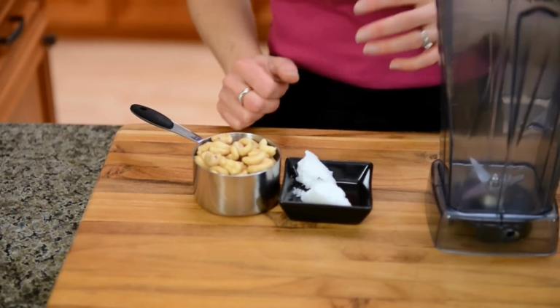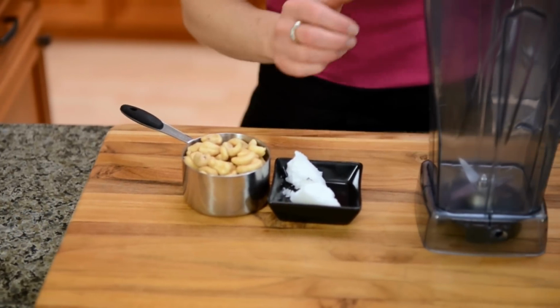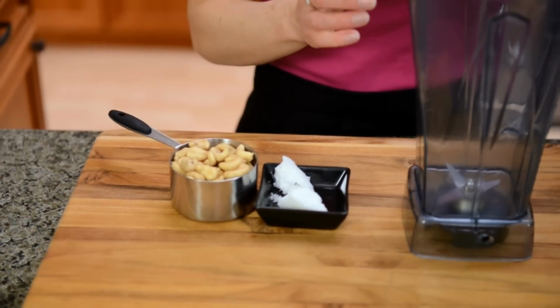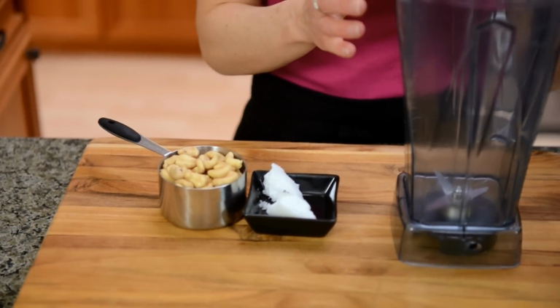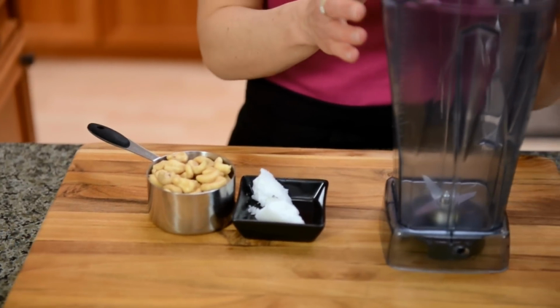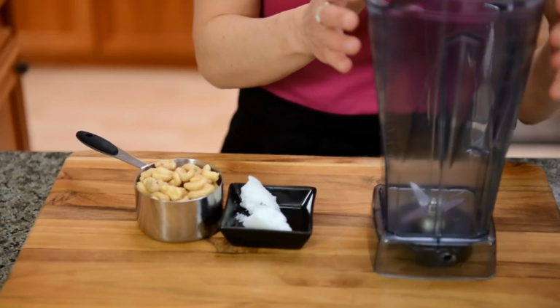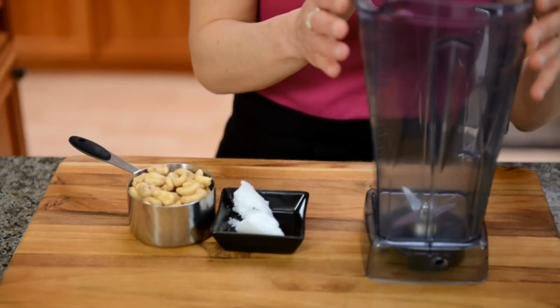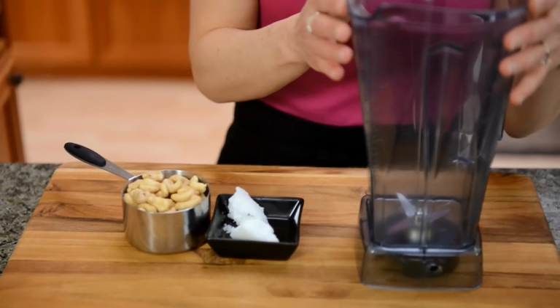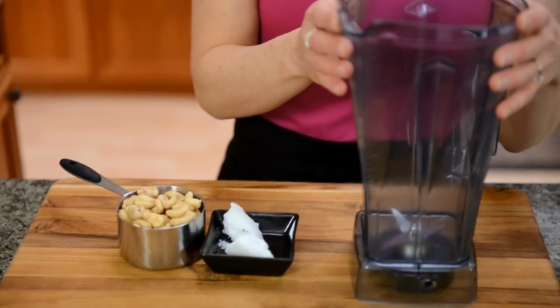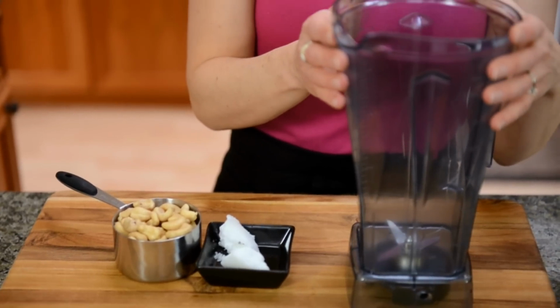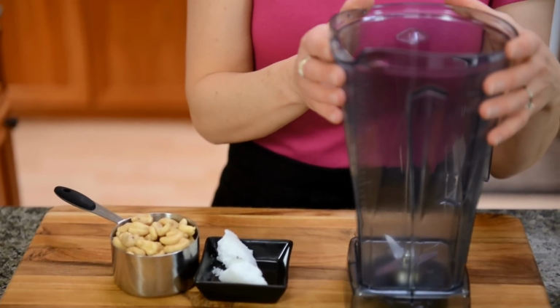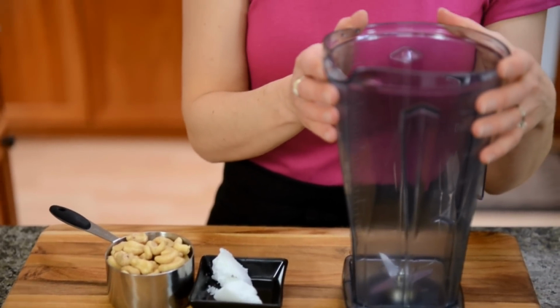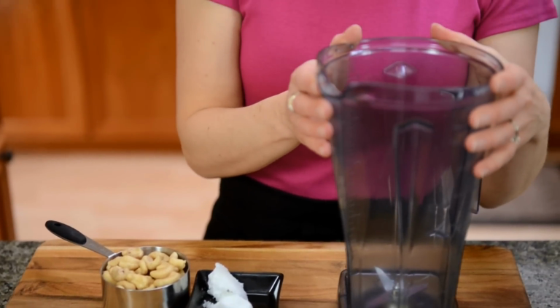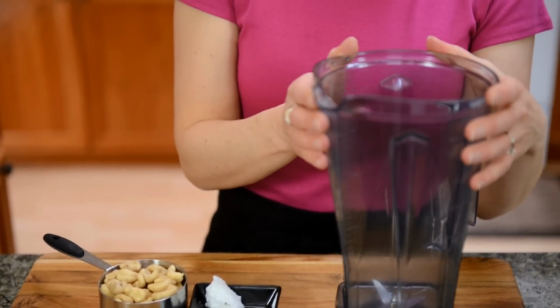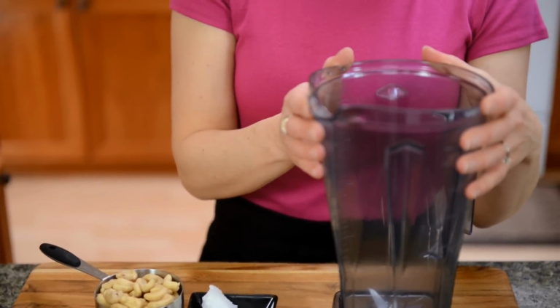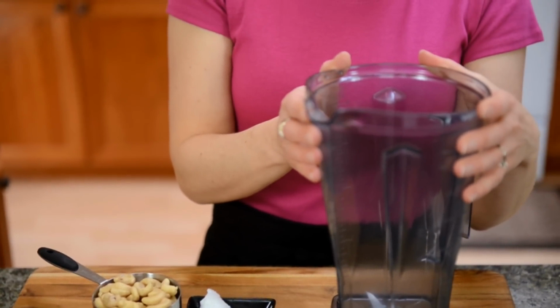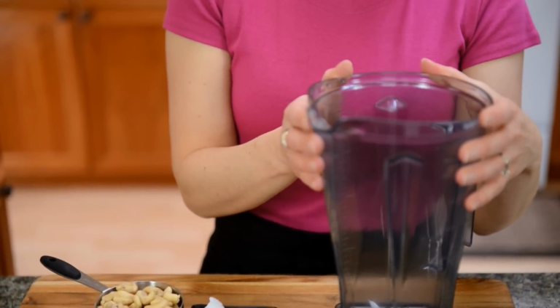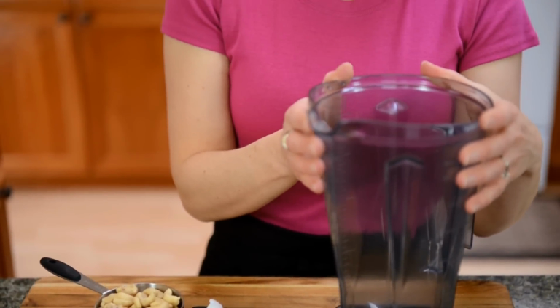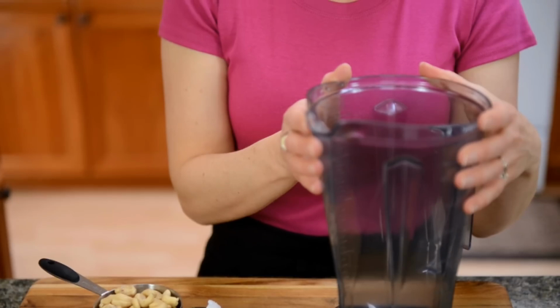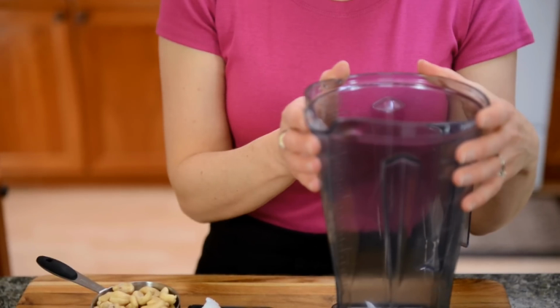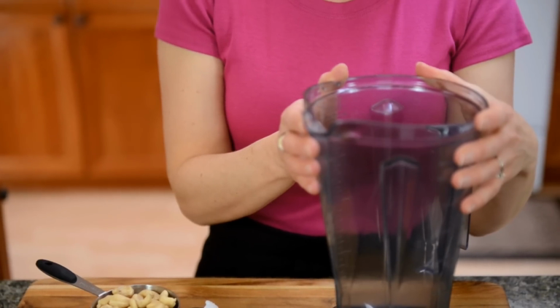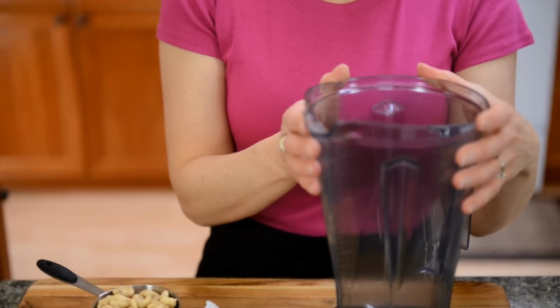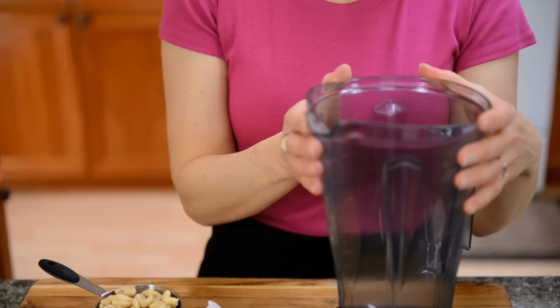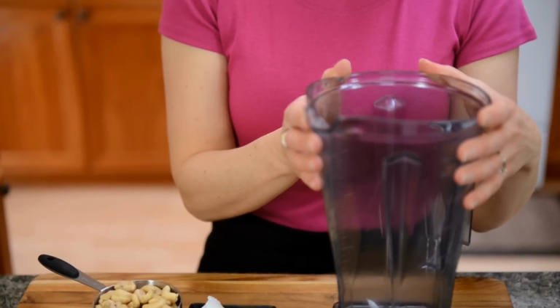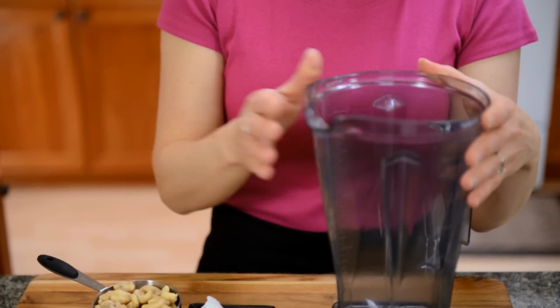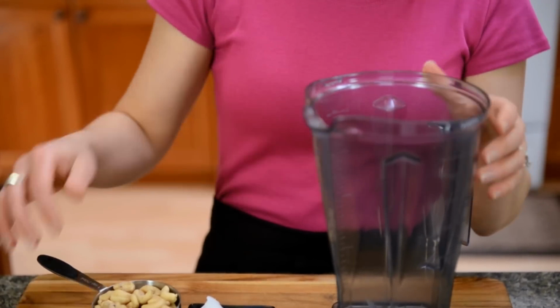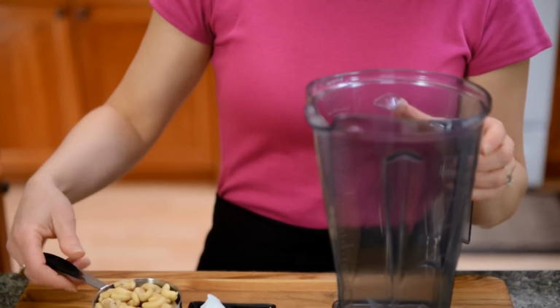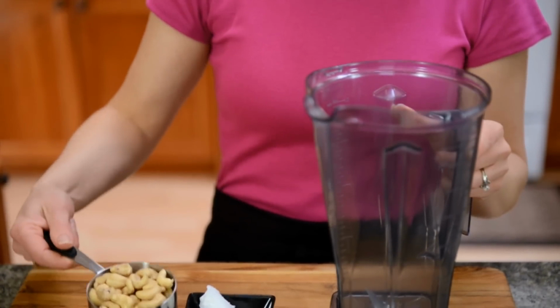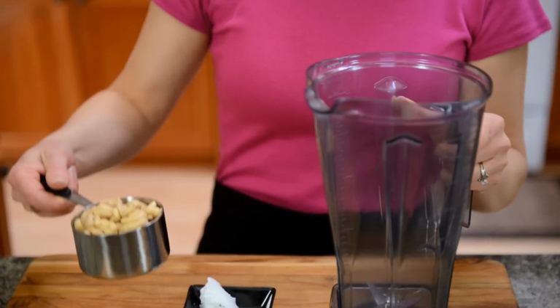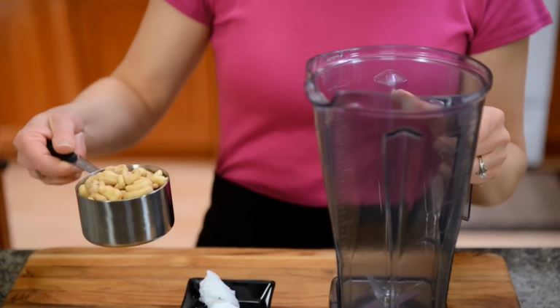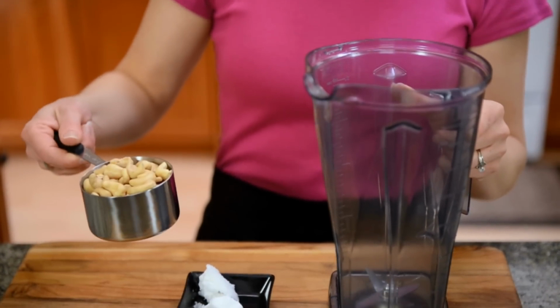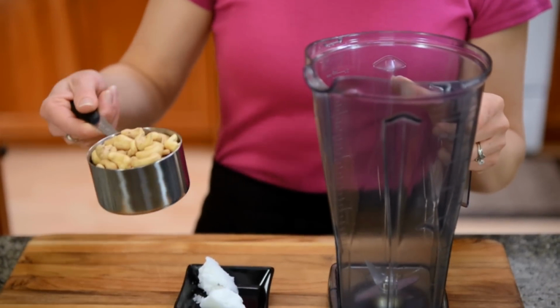It's important to use the dry container of the Vitamix, as it actually has a faster blade. Alright, let's get blending.